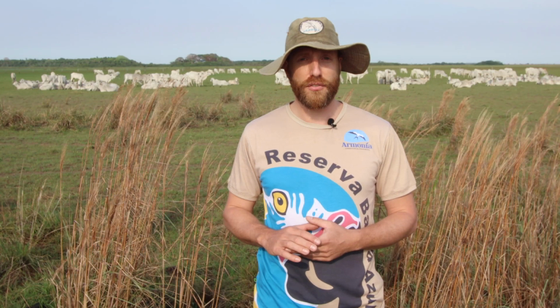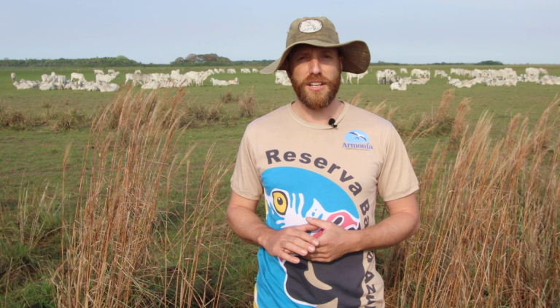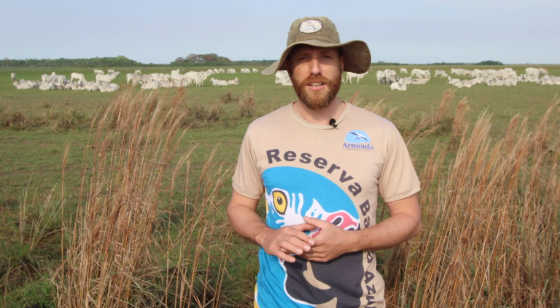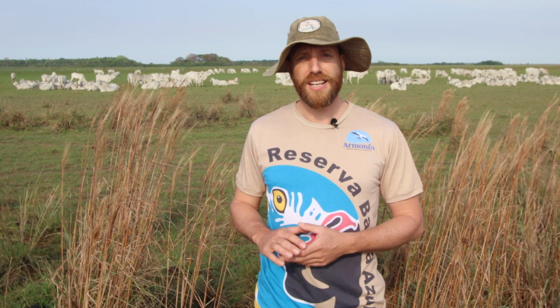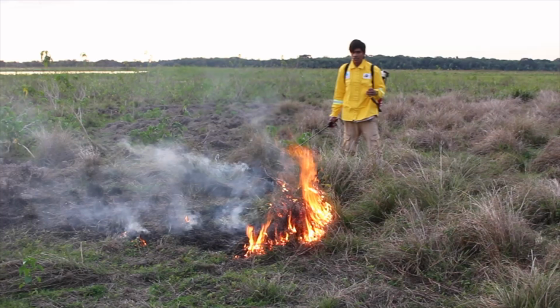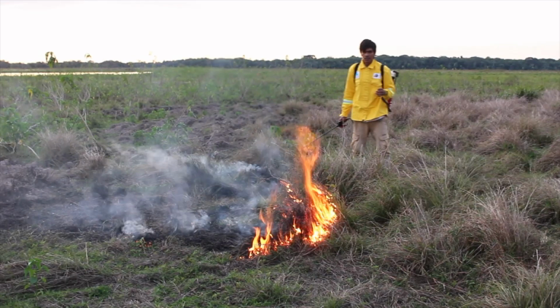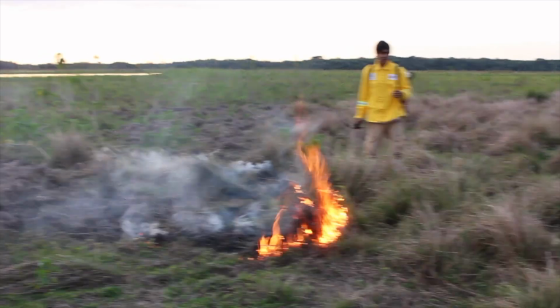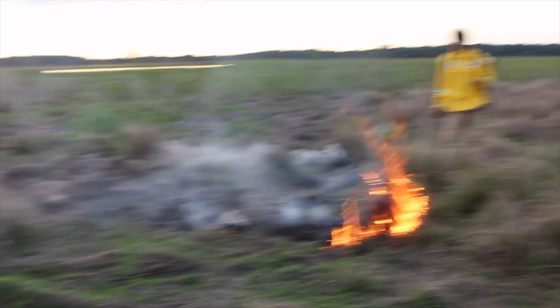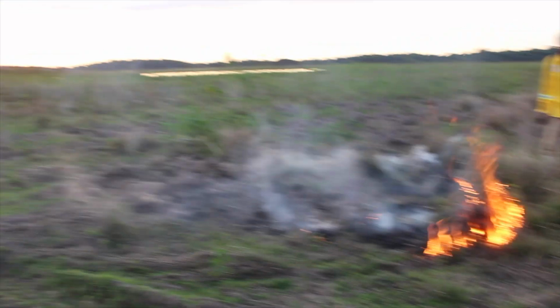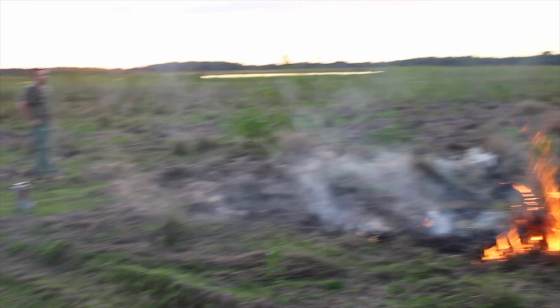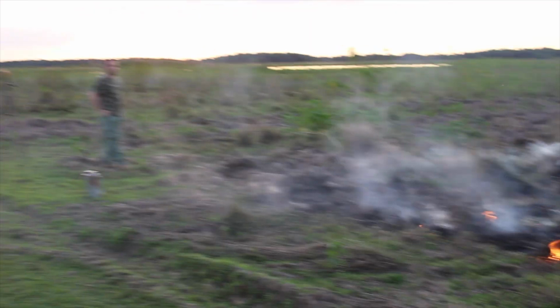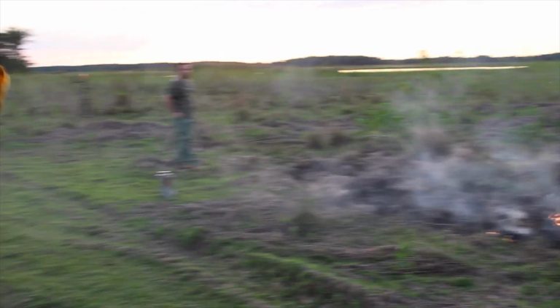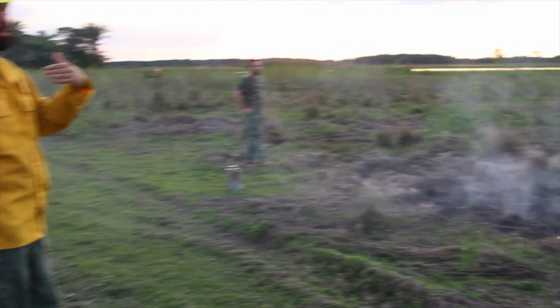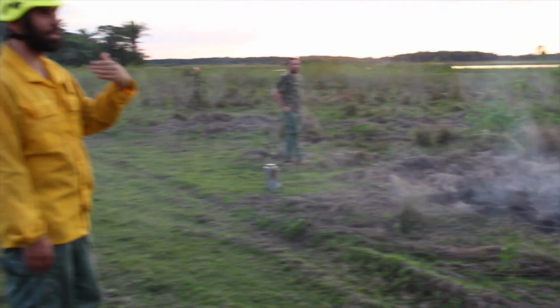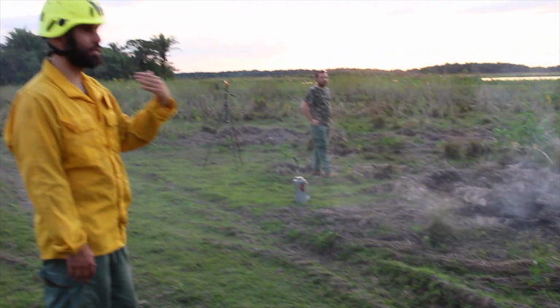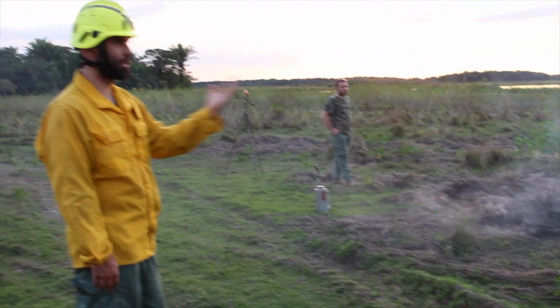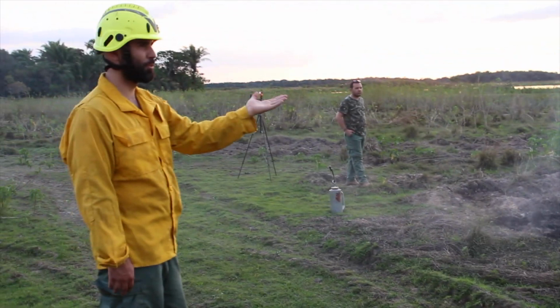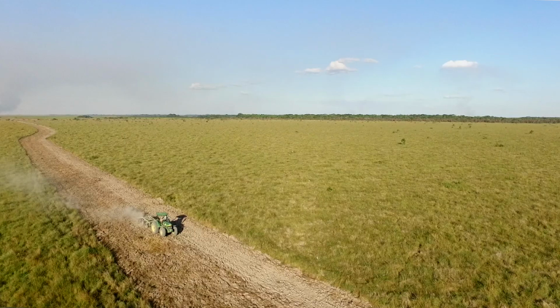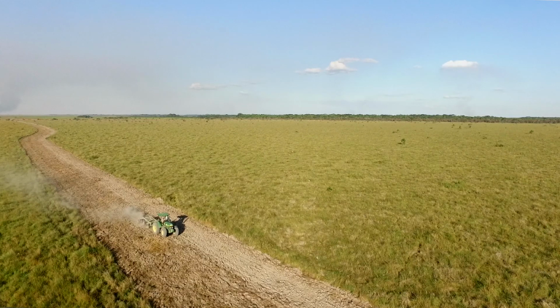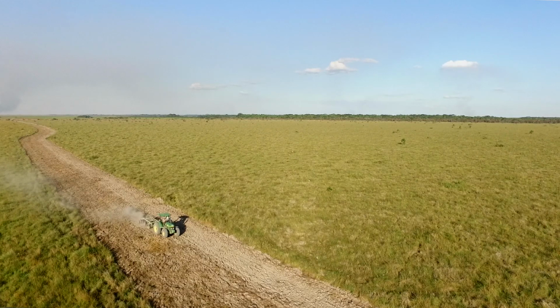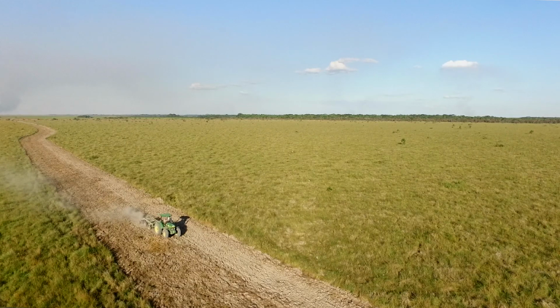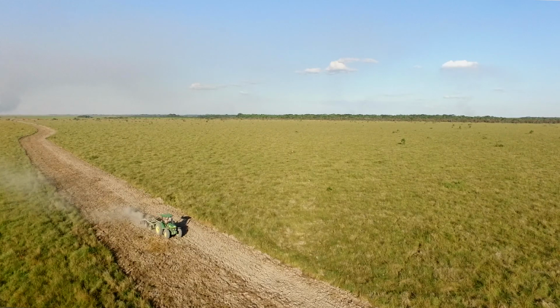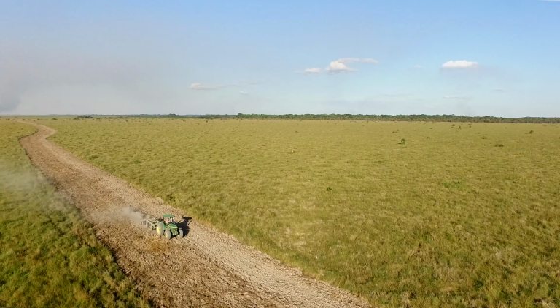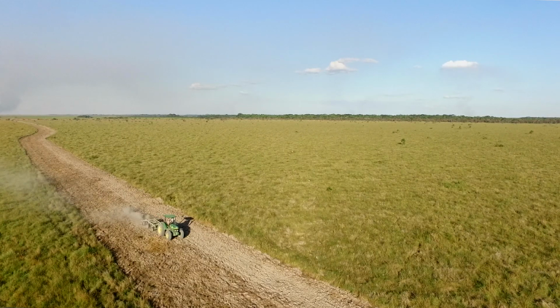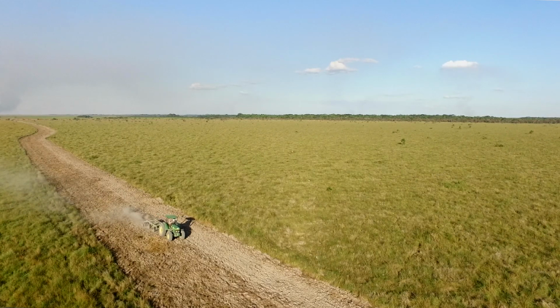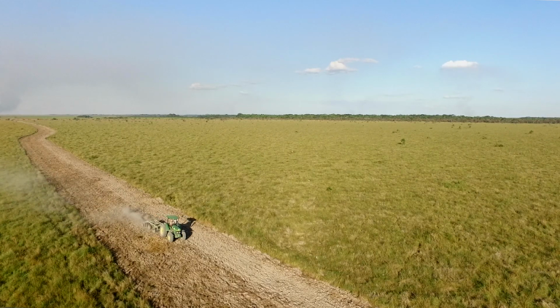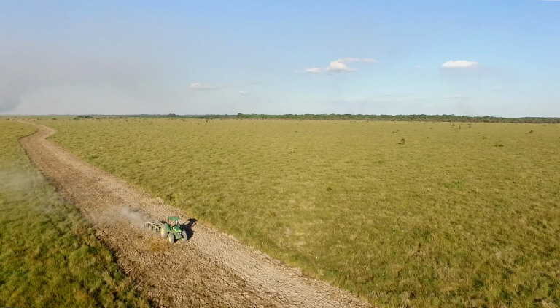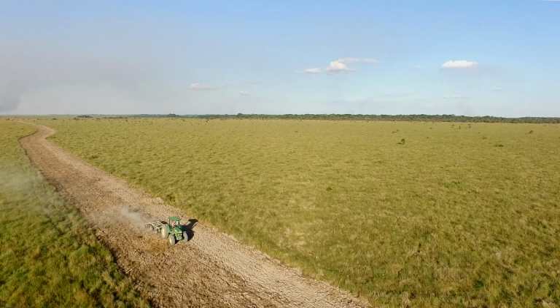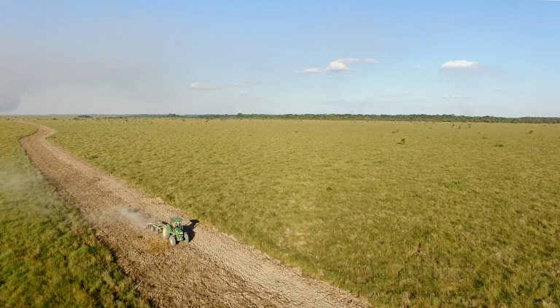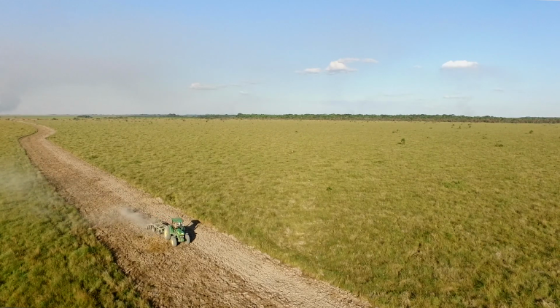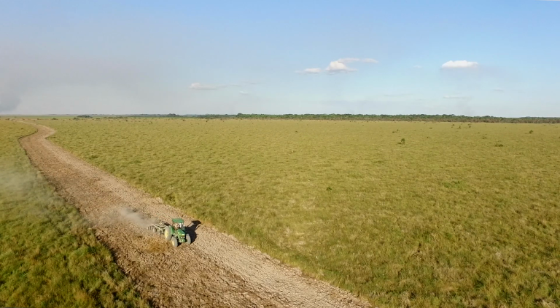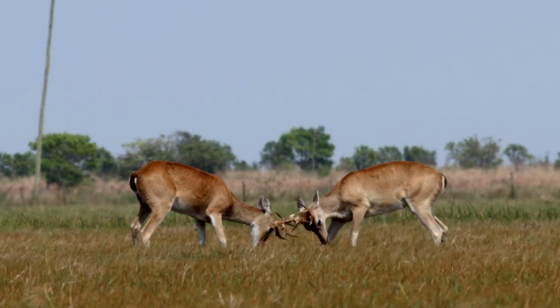And three, the income generated from cattle ranching is supporting the protection of Barba Azul Nature Reserve.